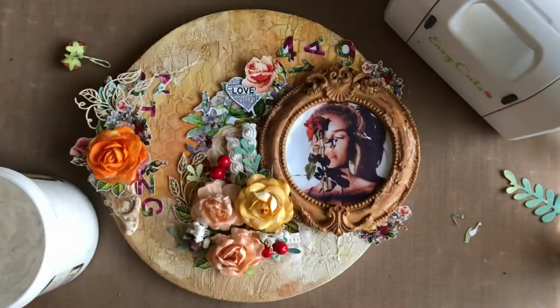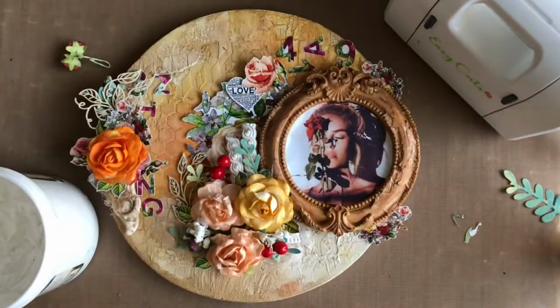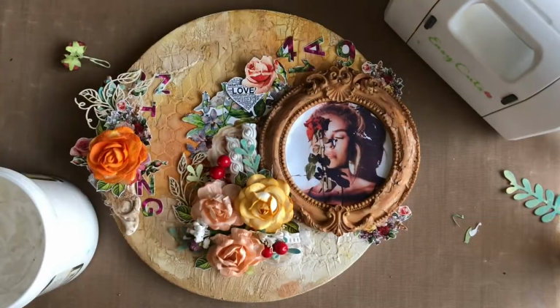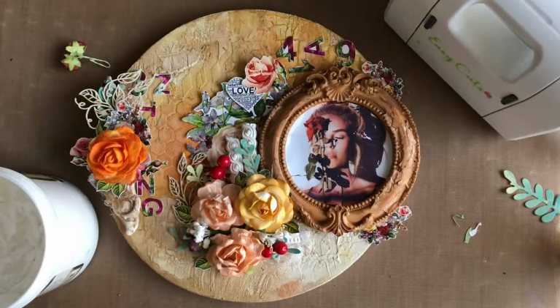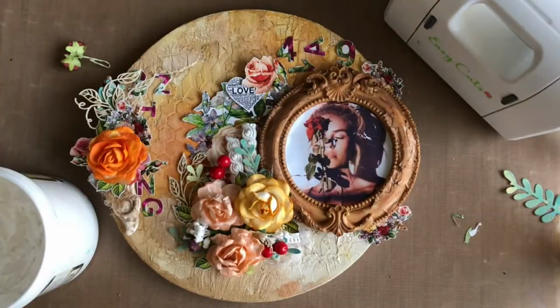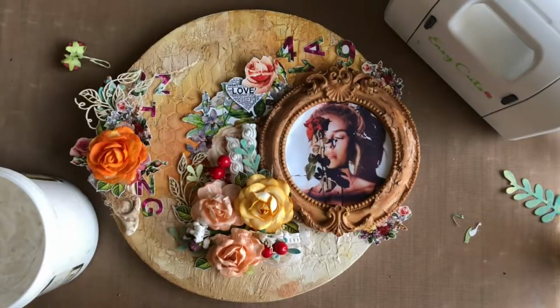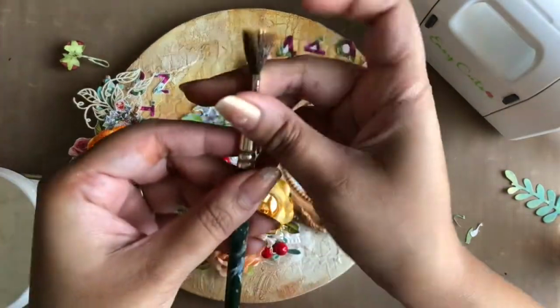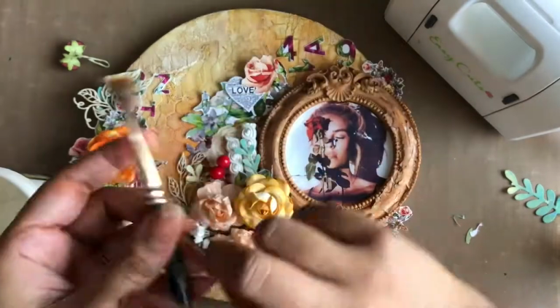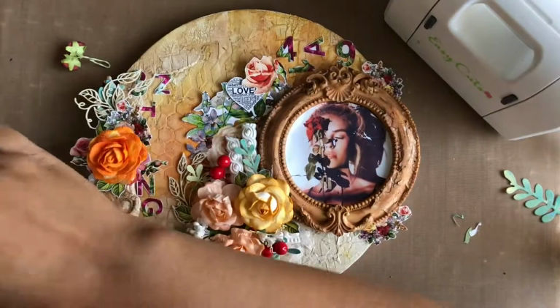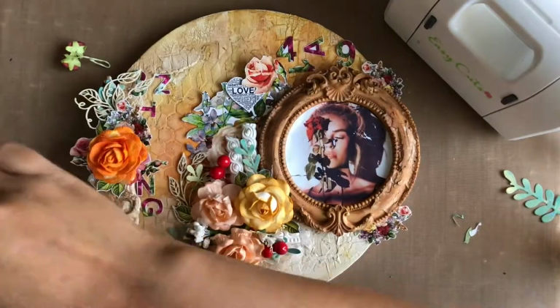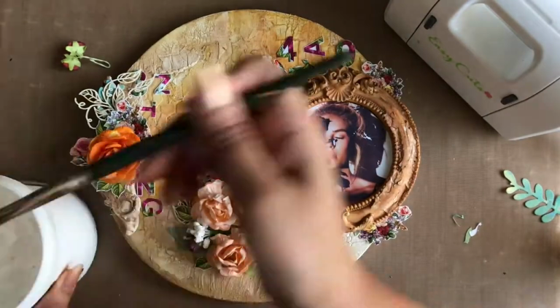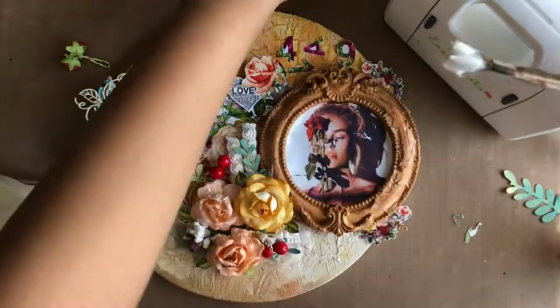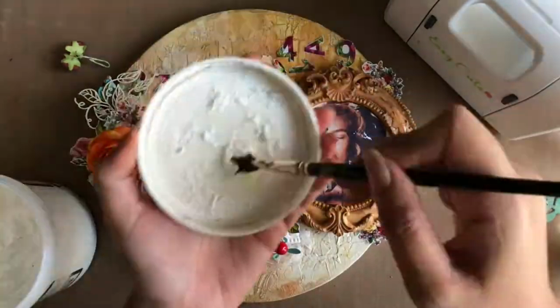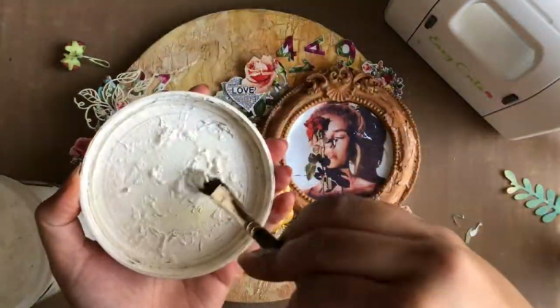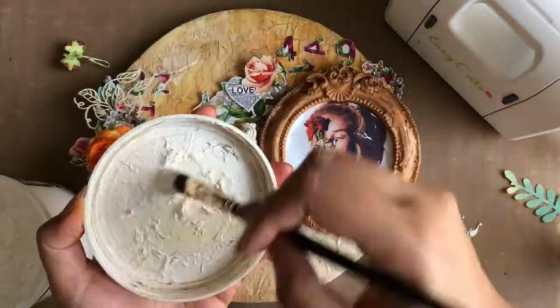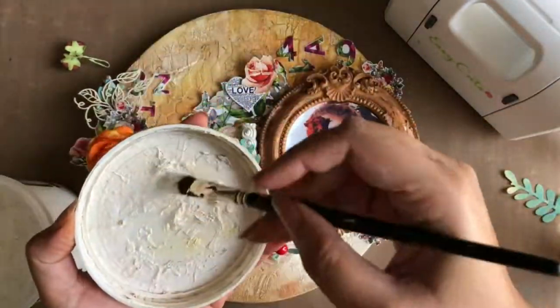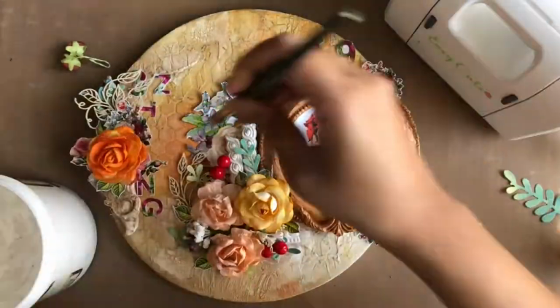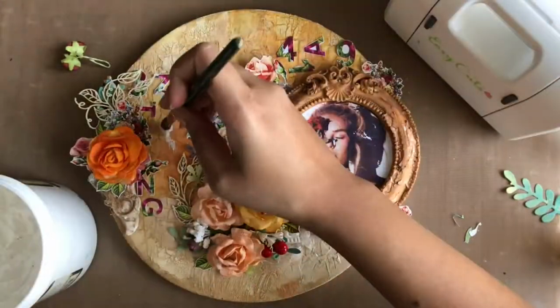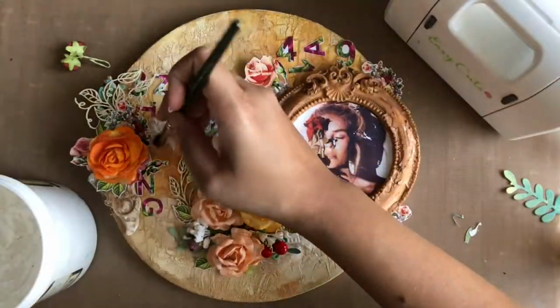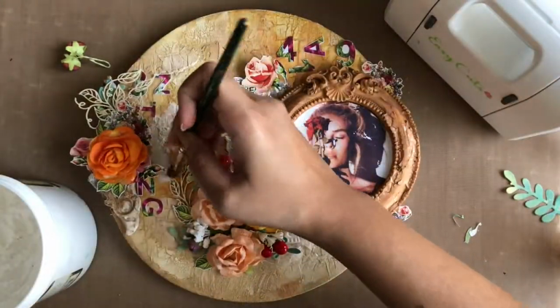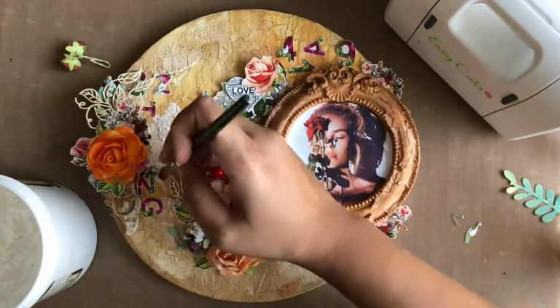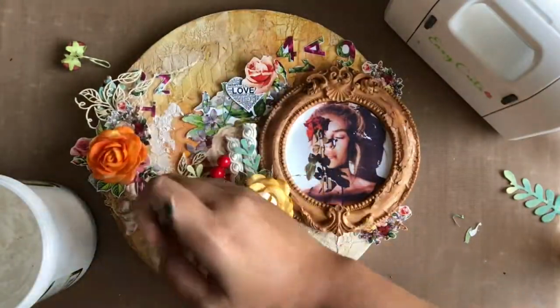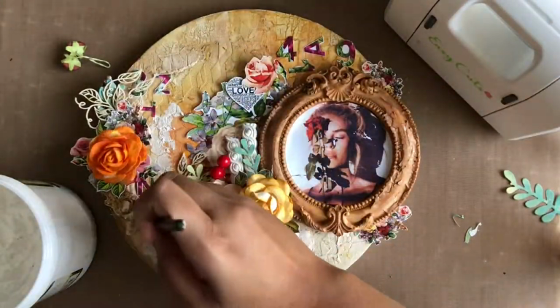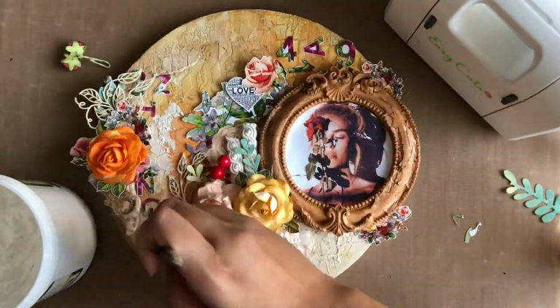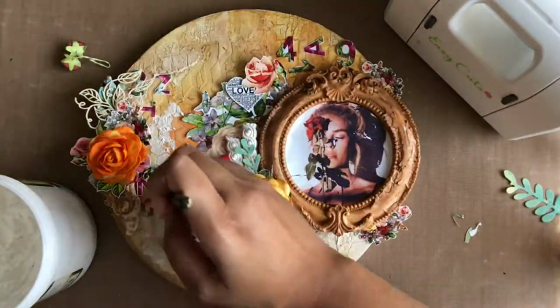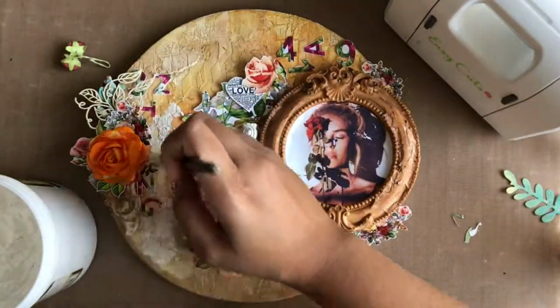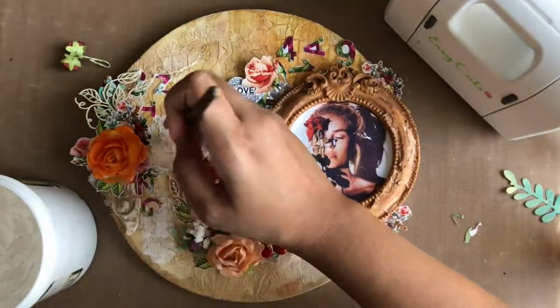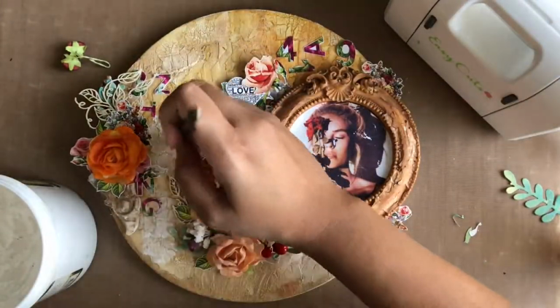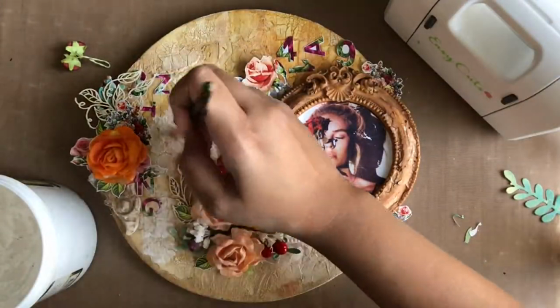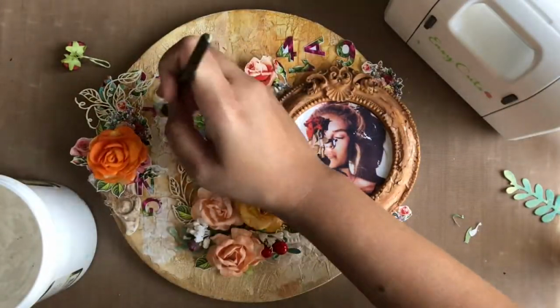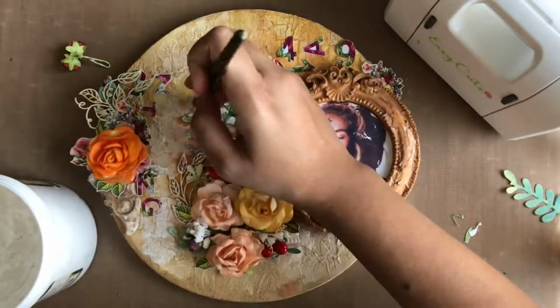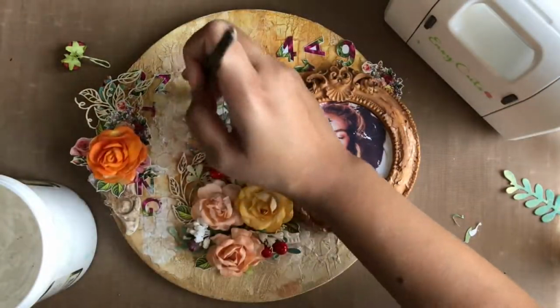To tone down the orange or yellow shade in the background and on the flowers, I am dry brushing some white gesso.